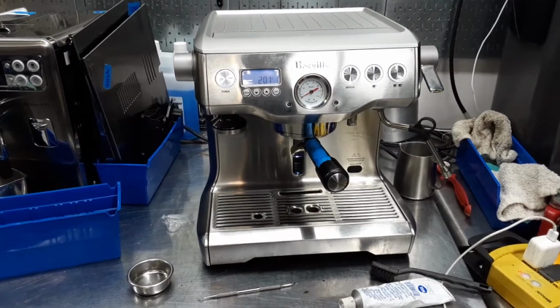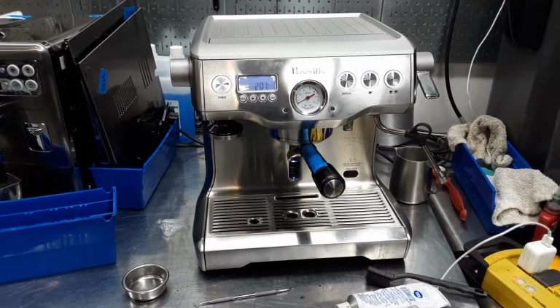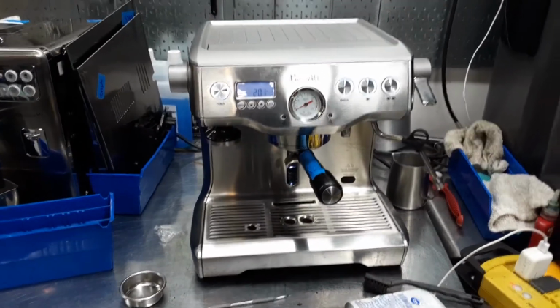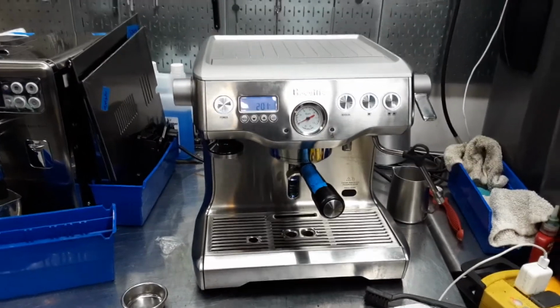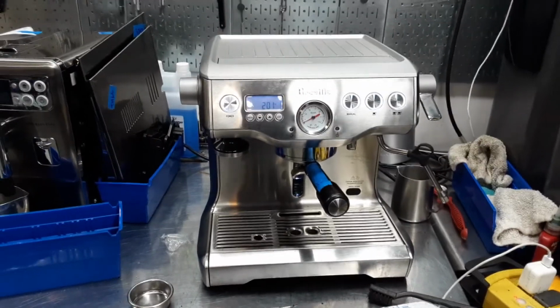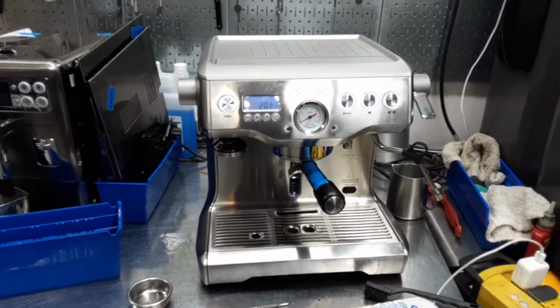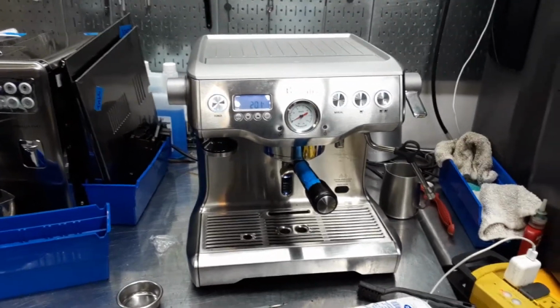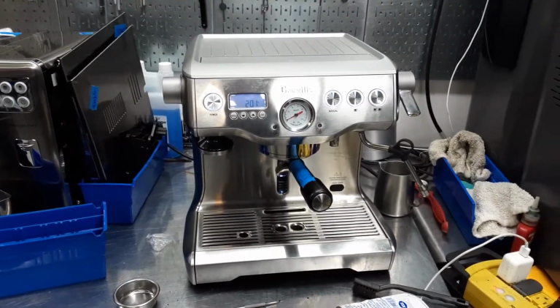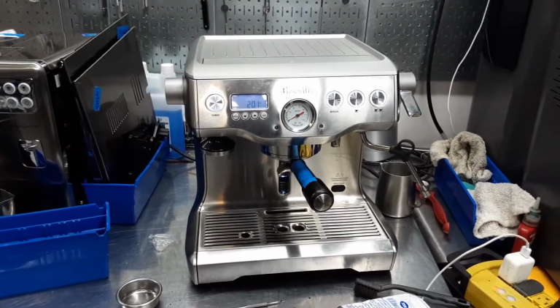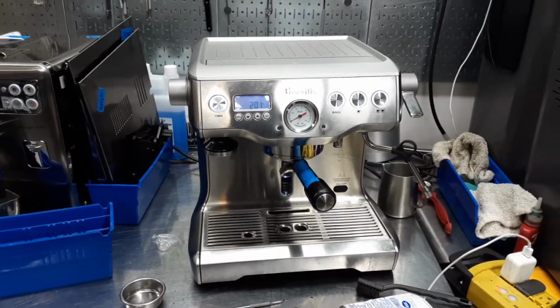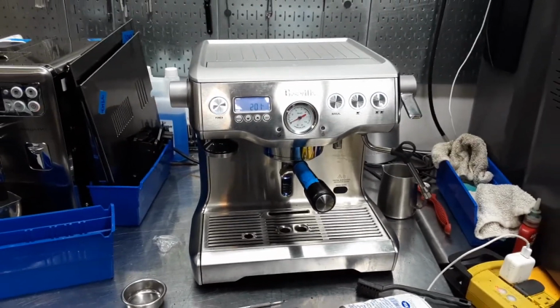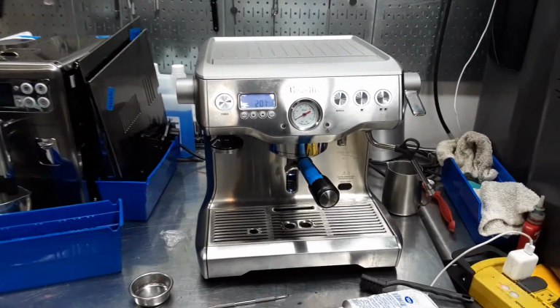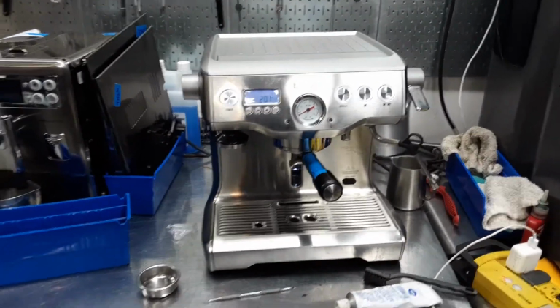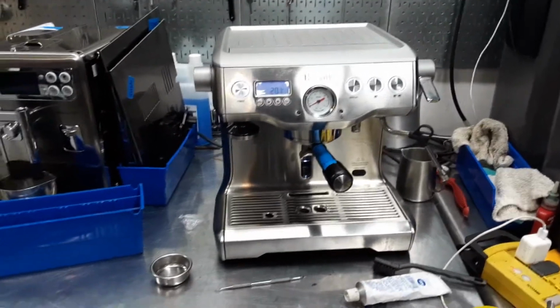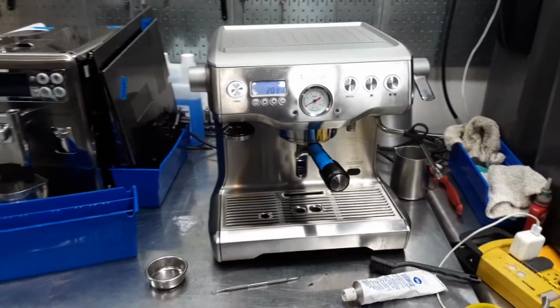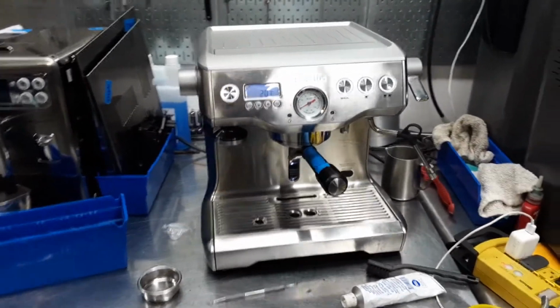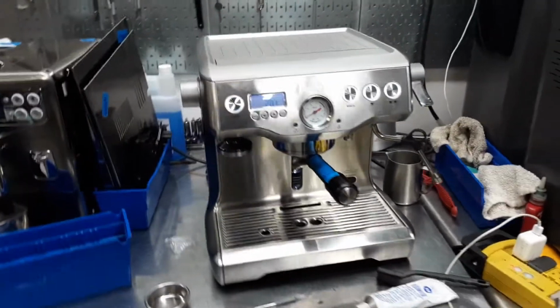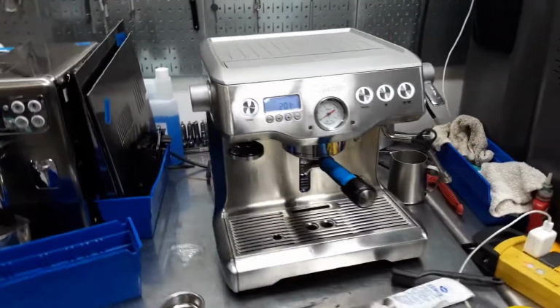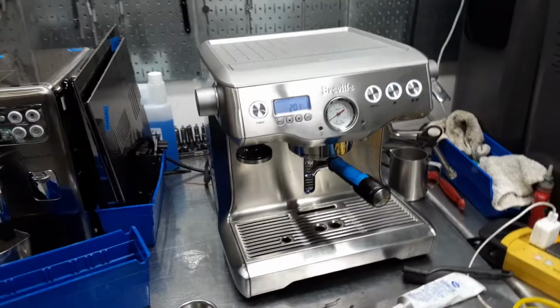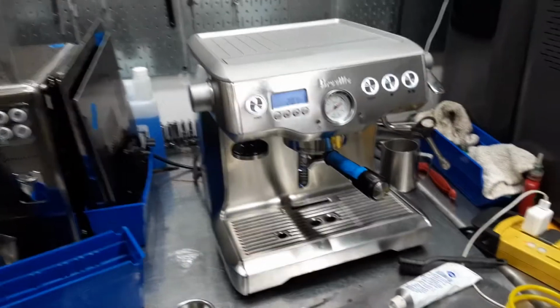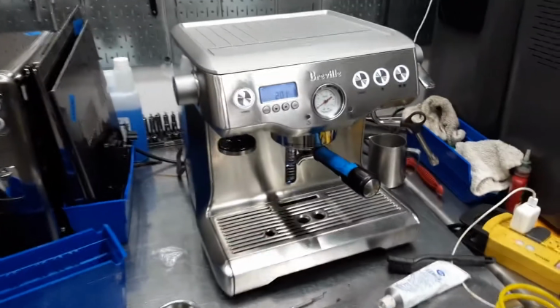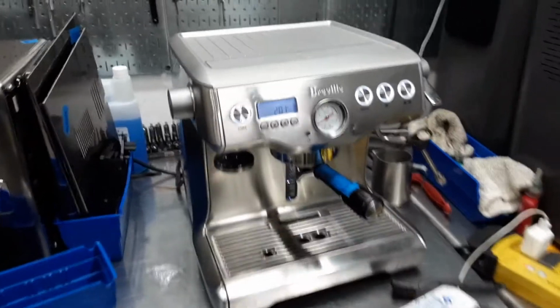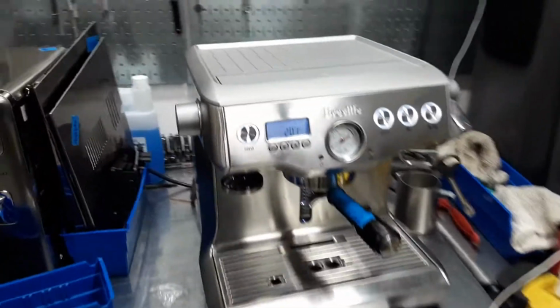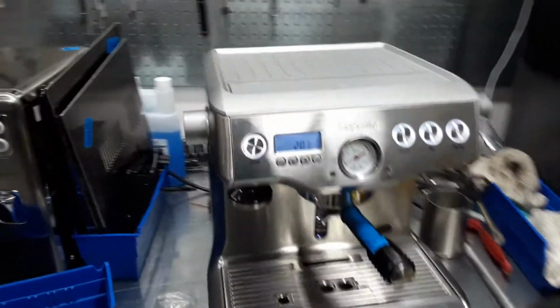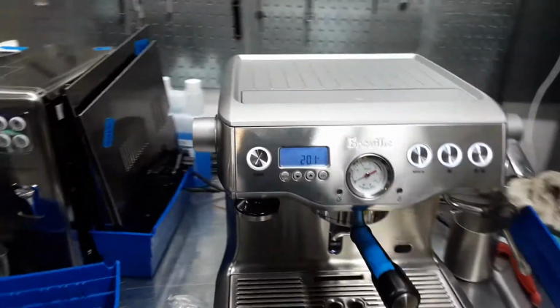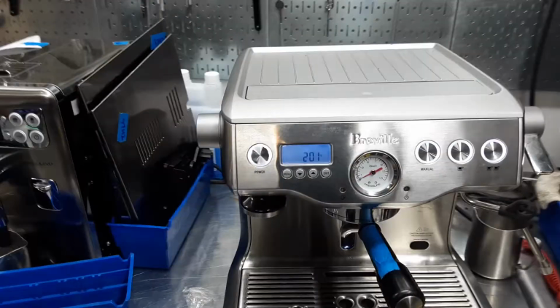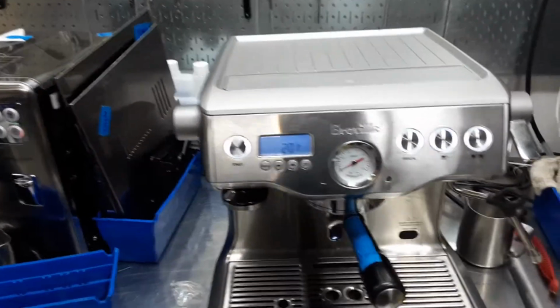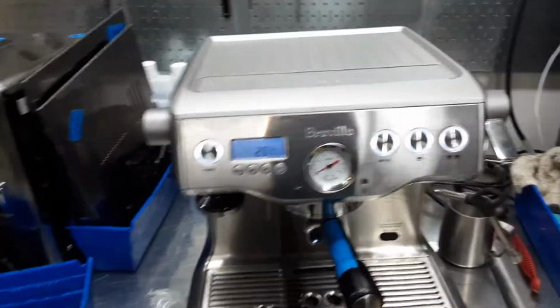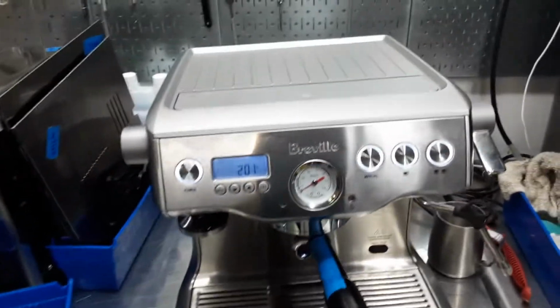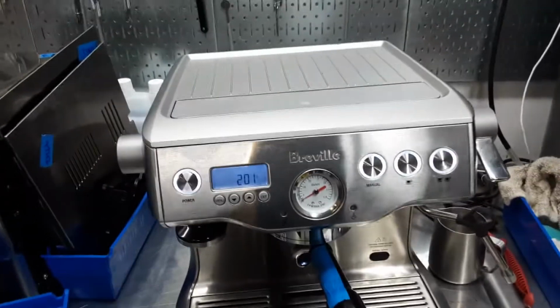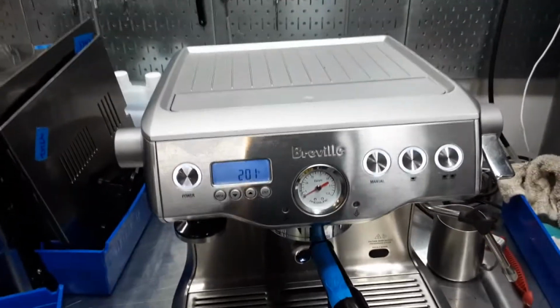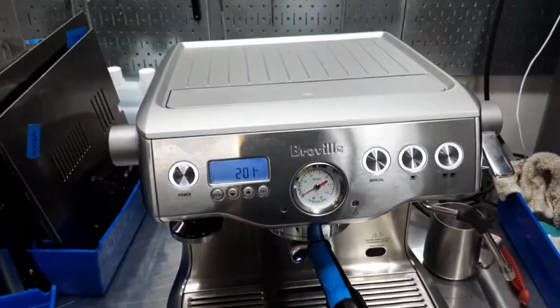Hello everyone, welcome back to Kenan Coffee. Here we have this beautiful Breville BES900XL espresso machine.